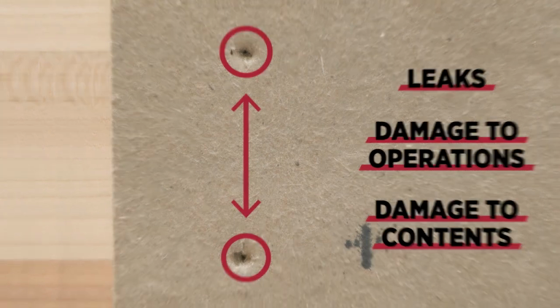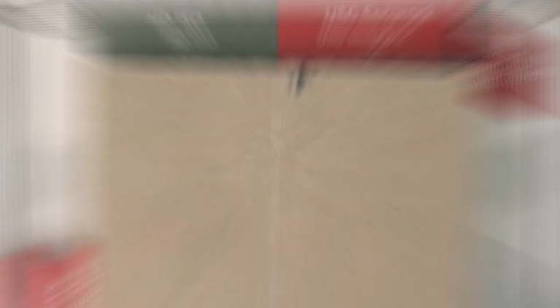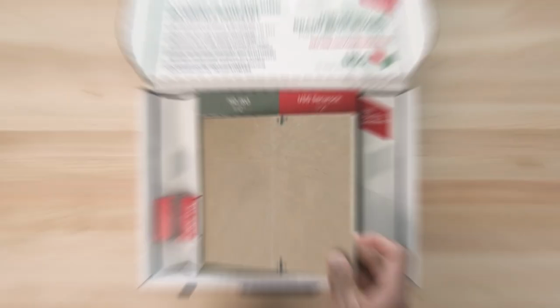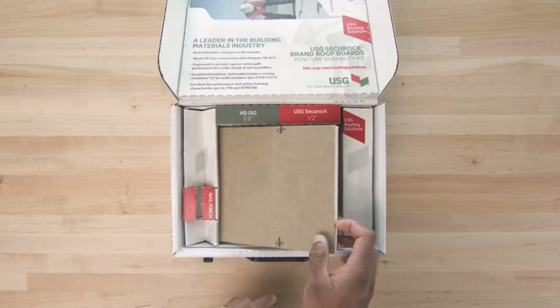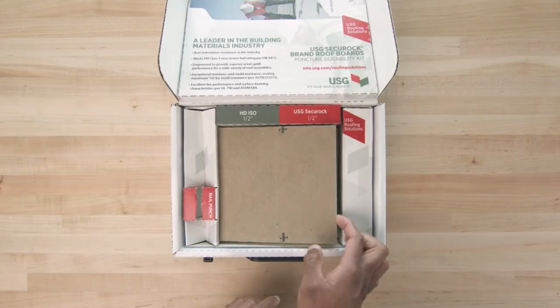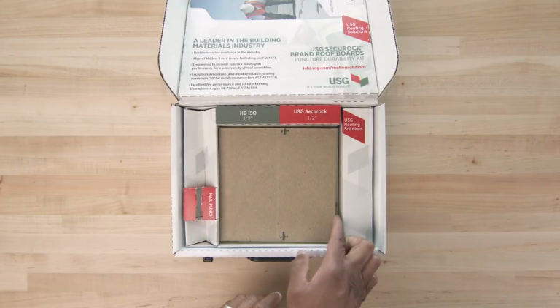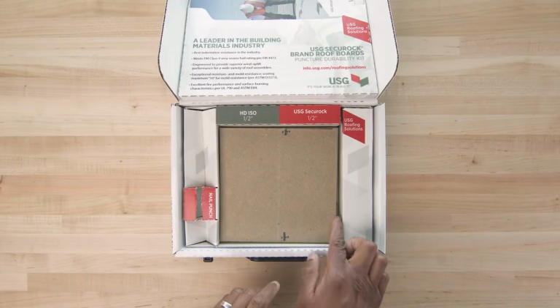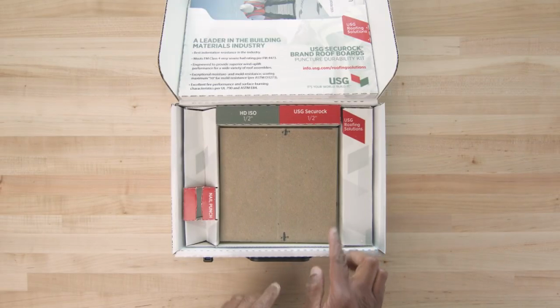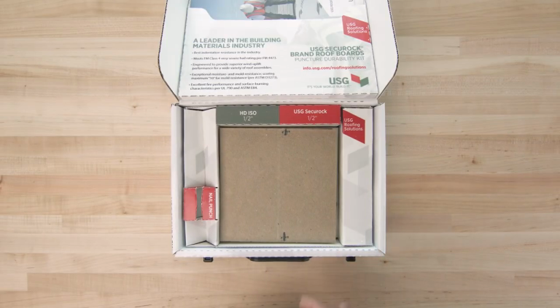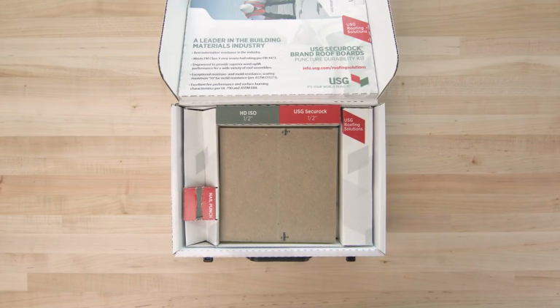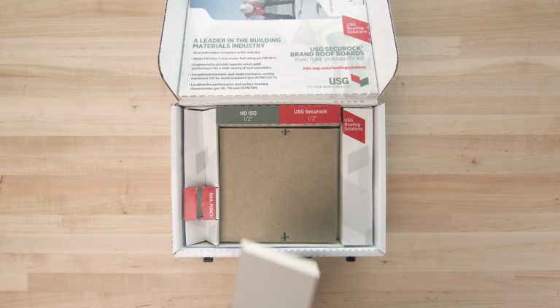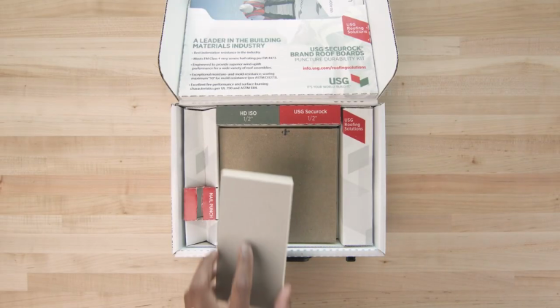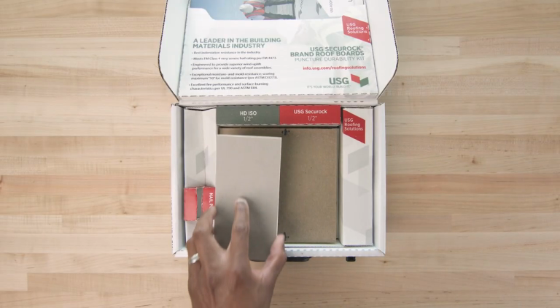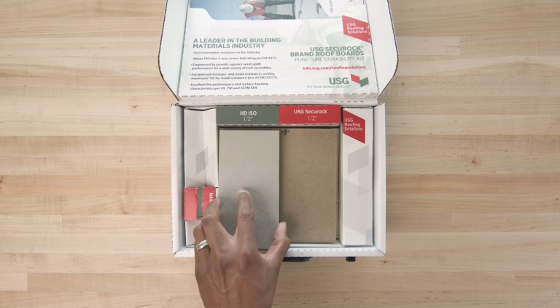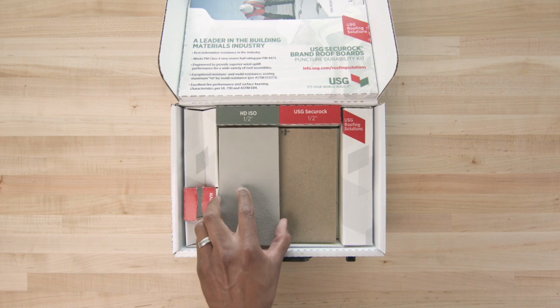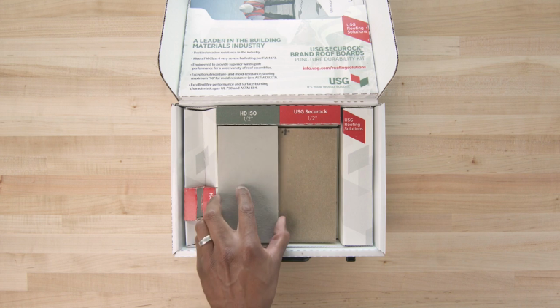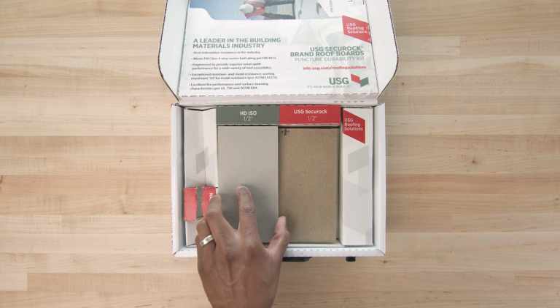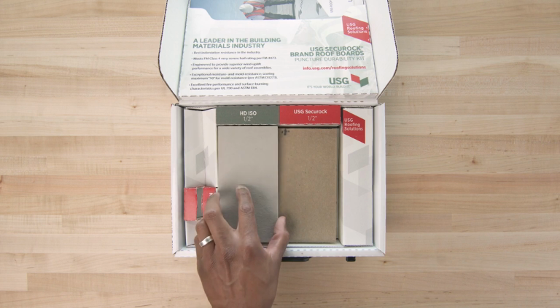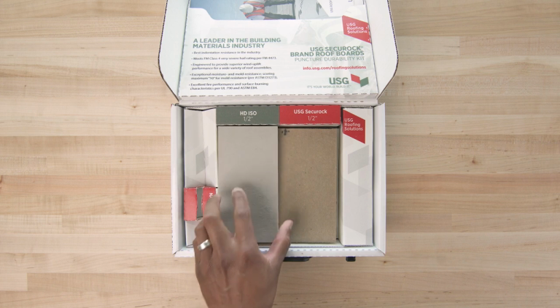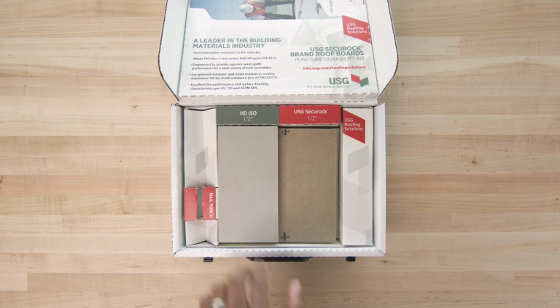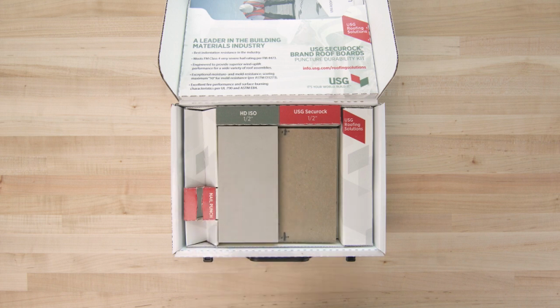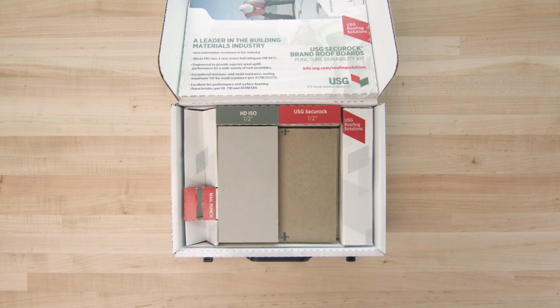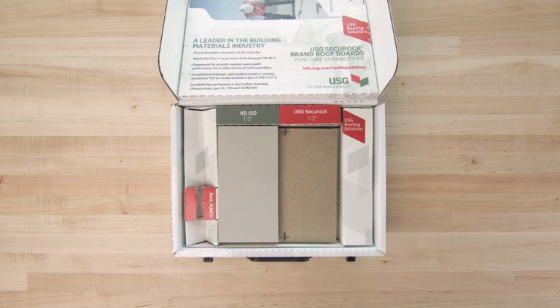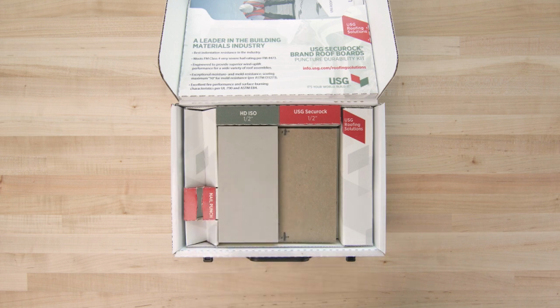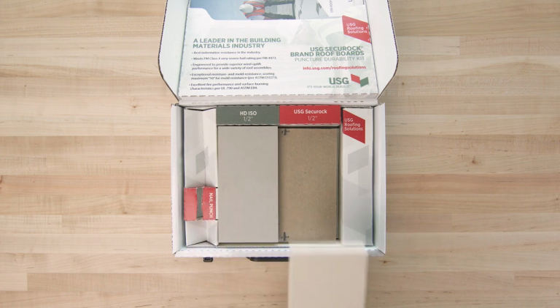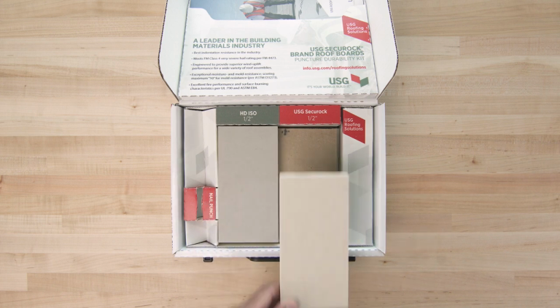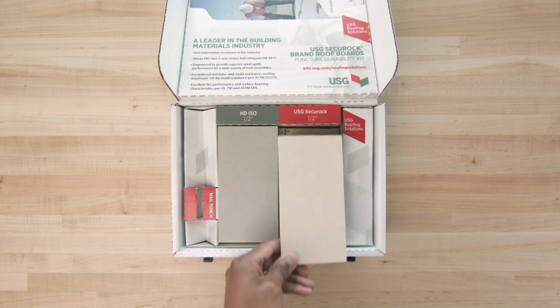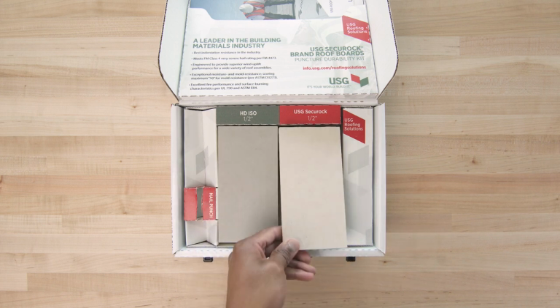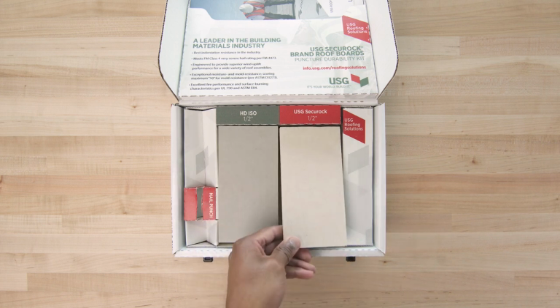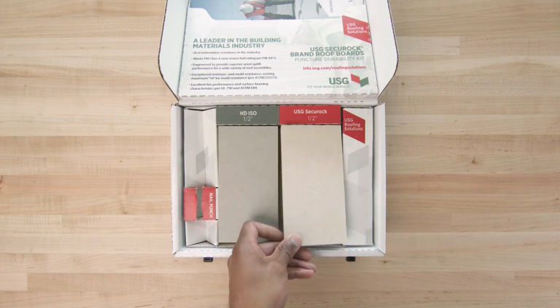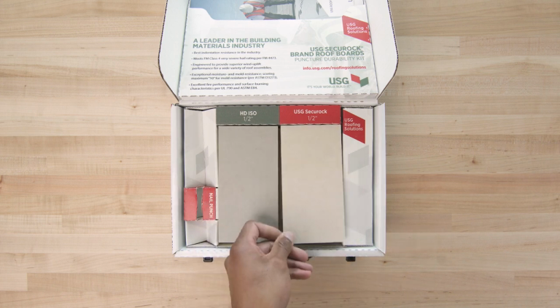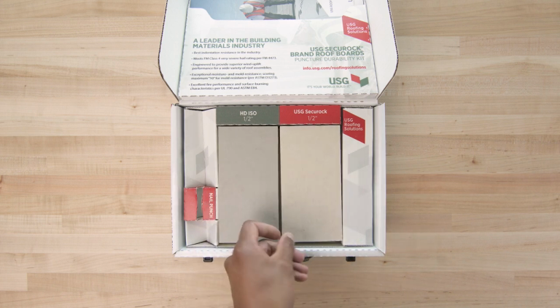Now, let's add a cover board. HD ISO is on the left, Securock gypsum fiber is on the right.